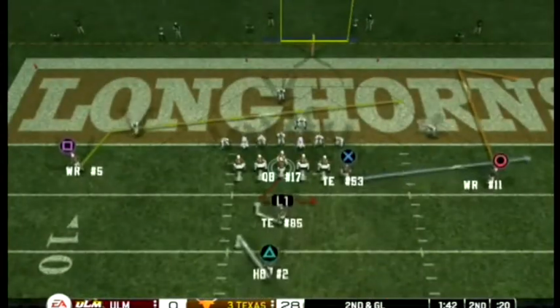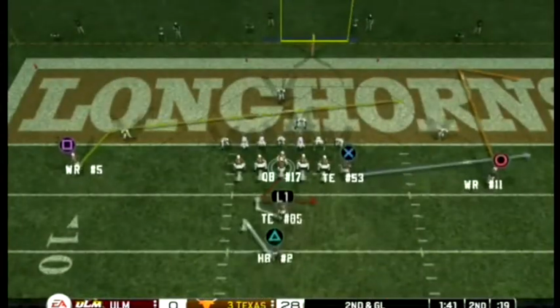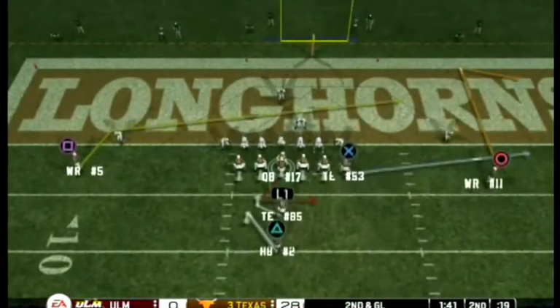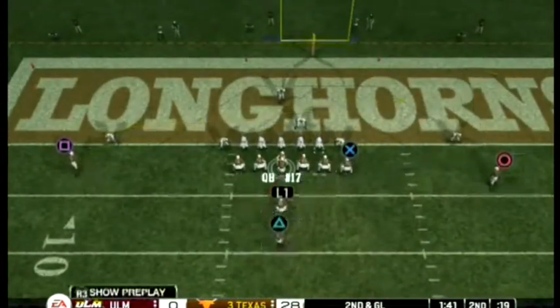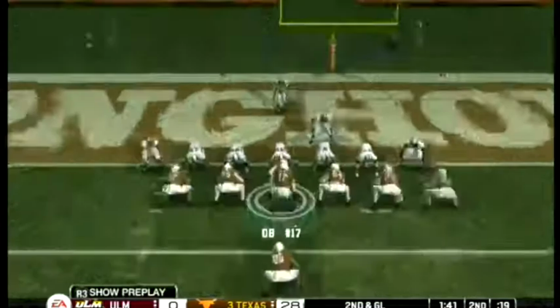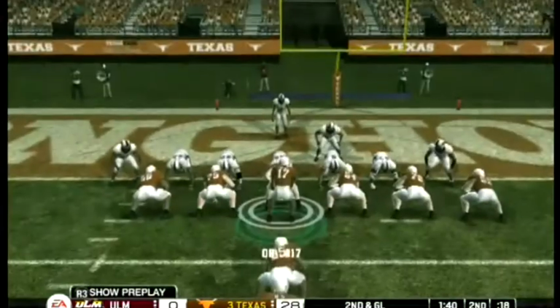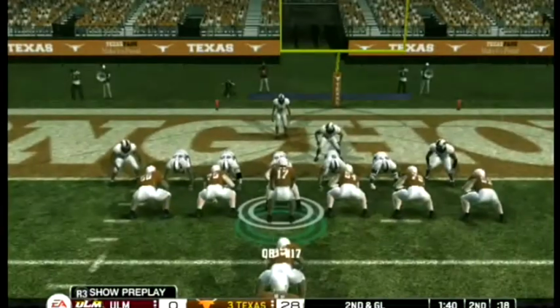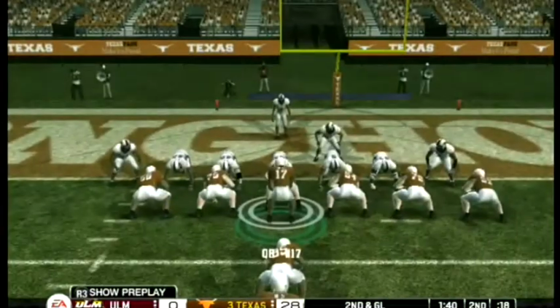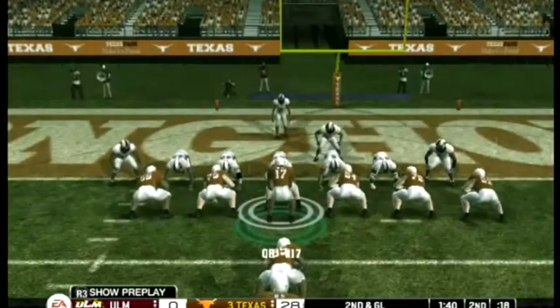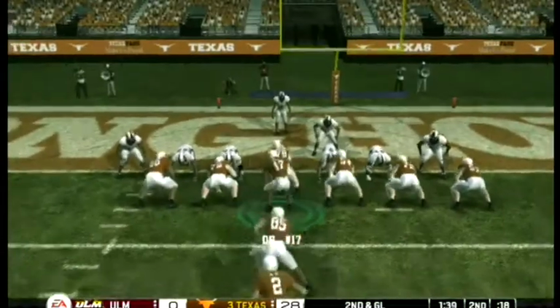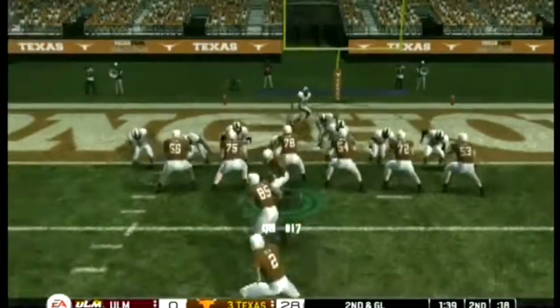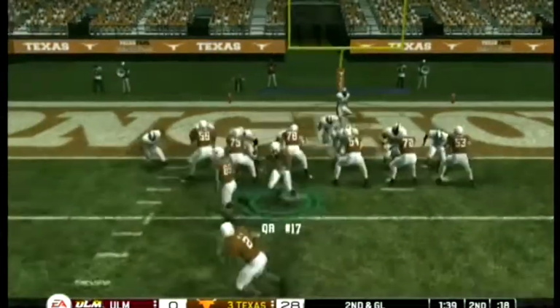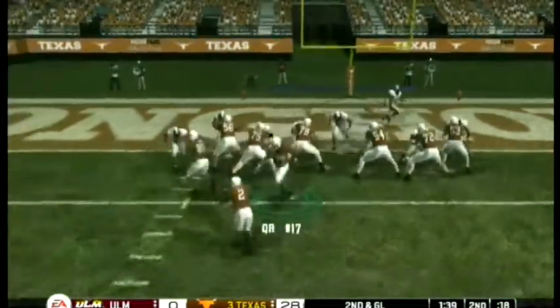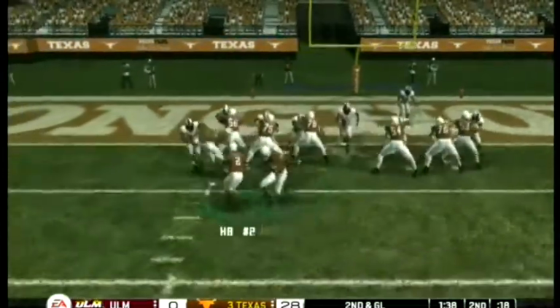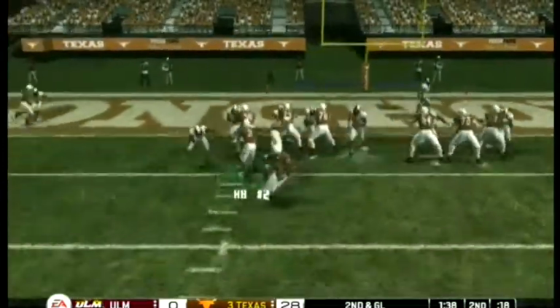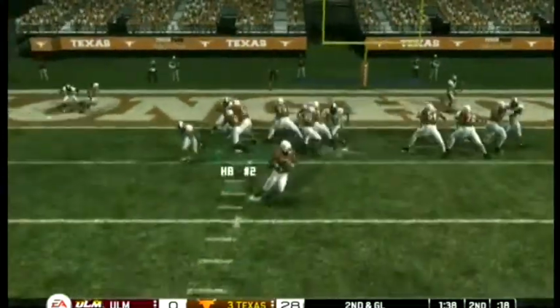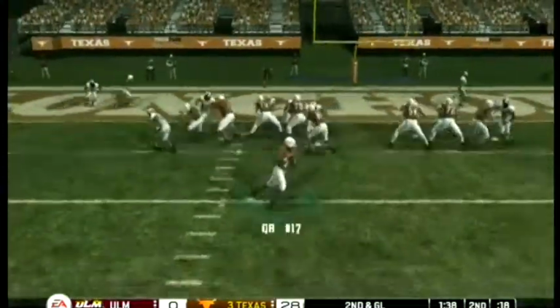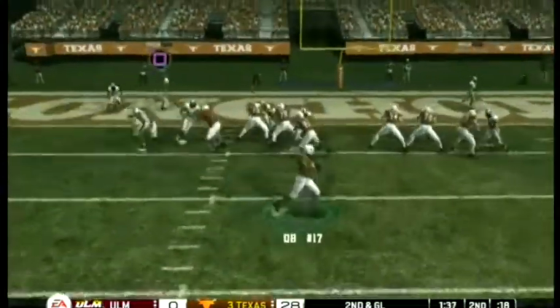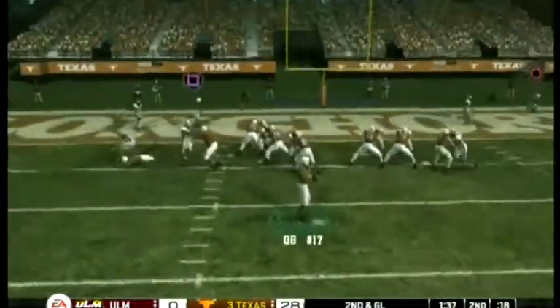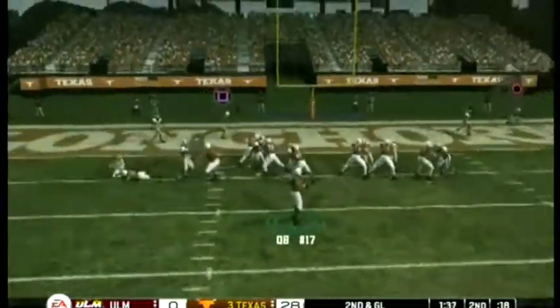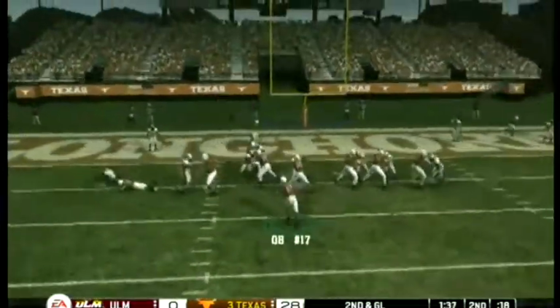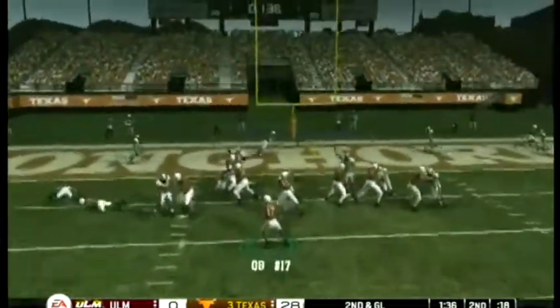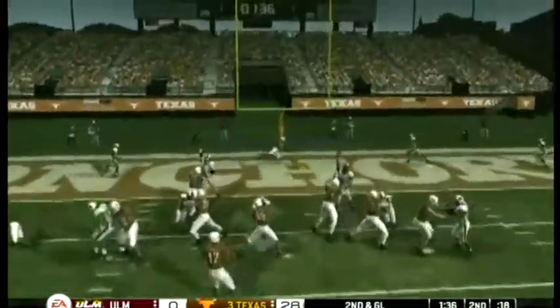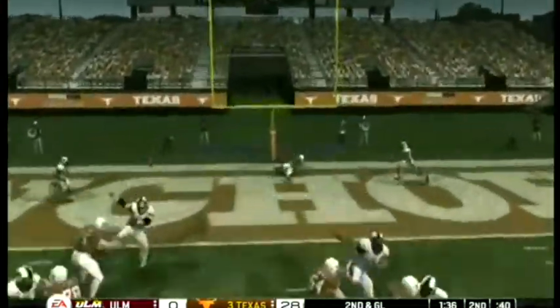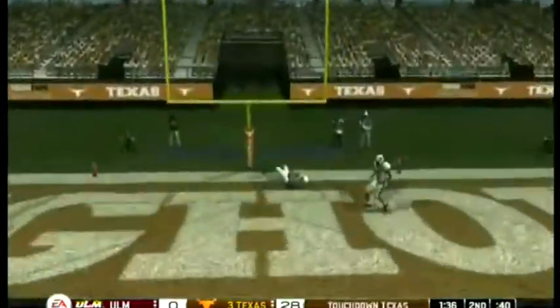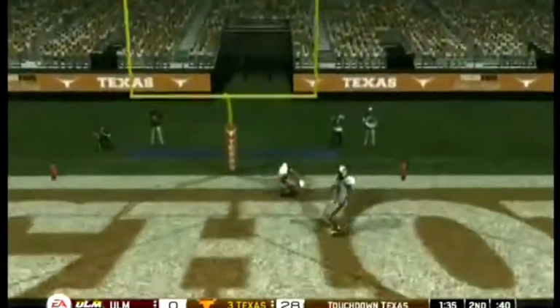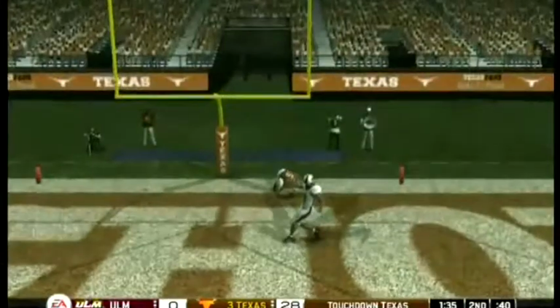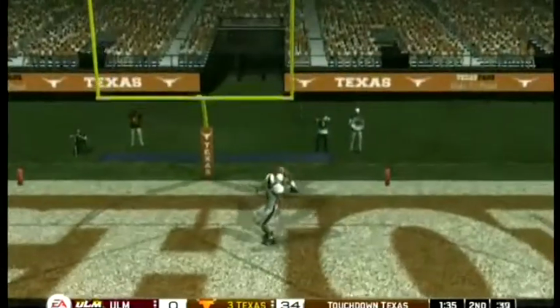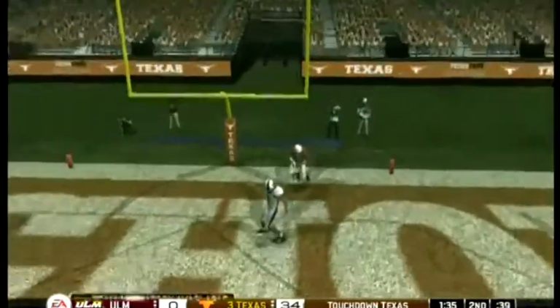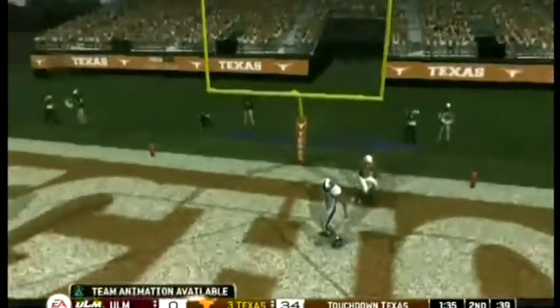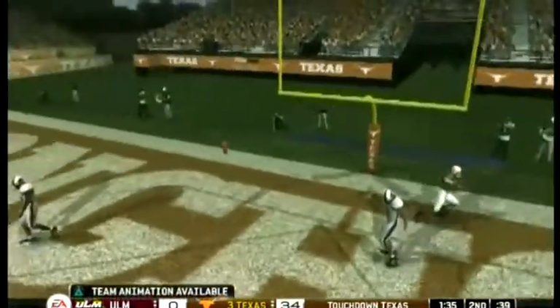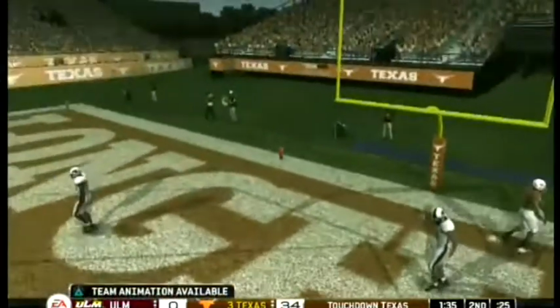They put everyone up on the line and he finds a man — touchdown!